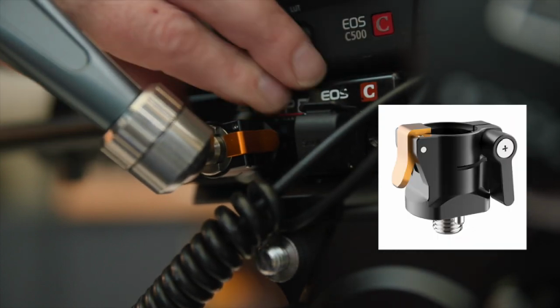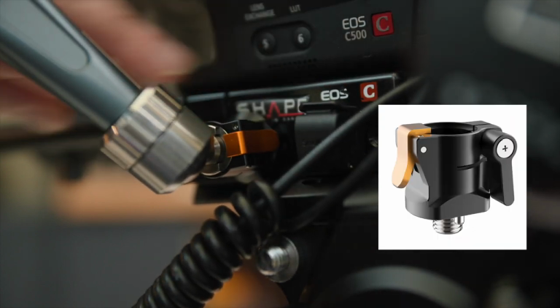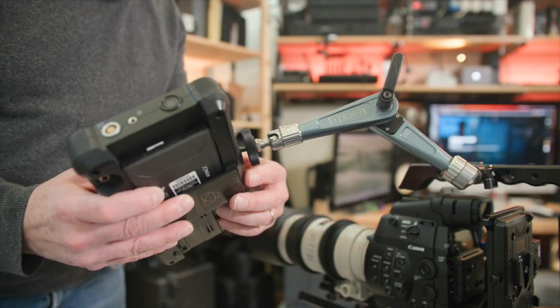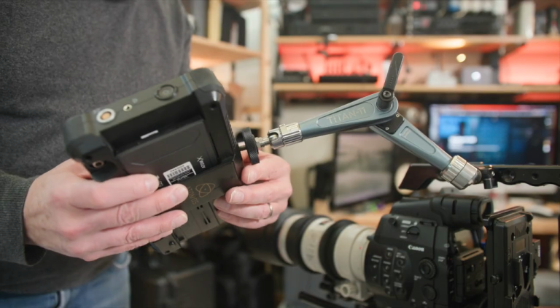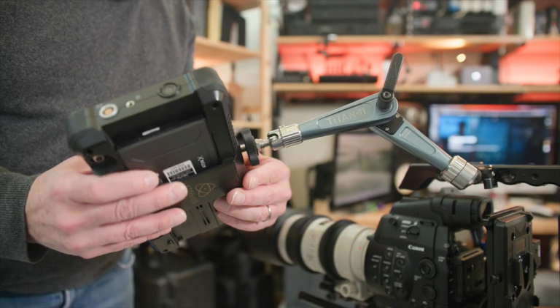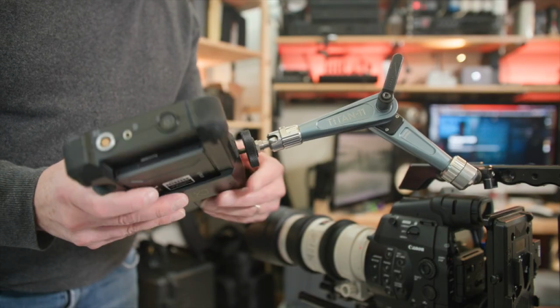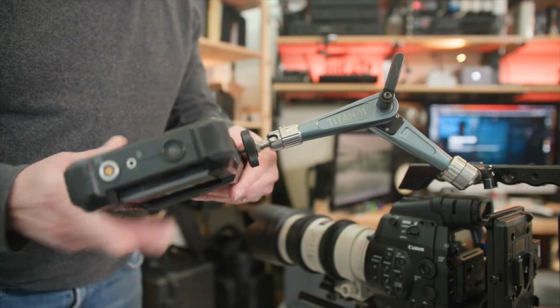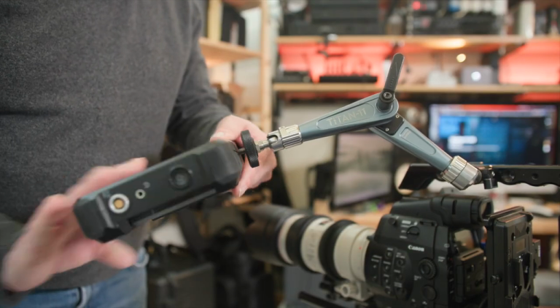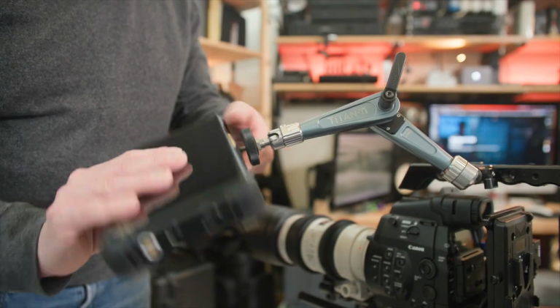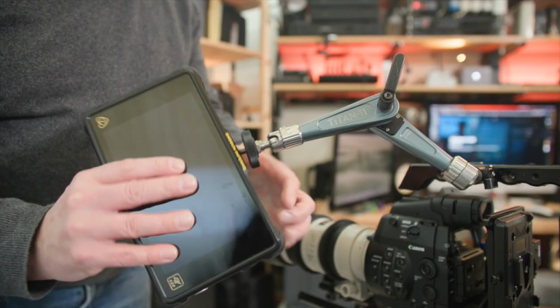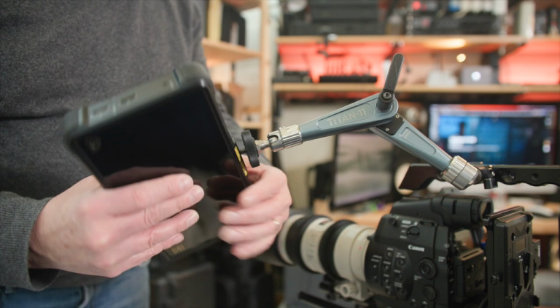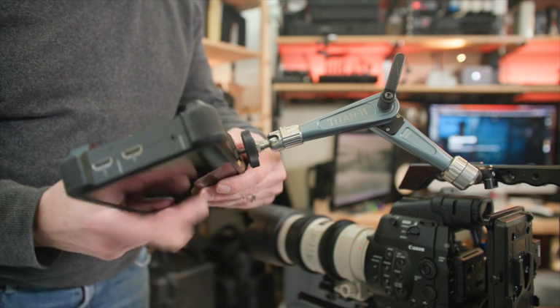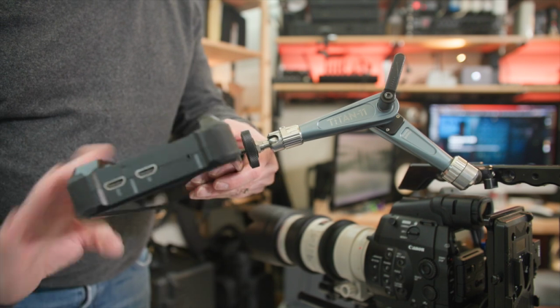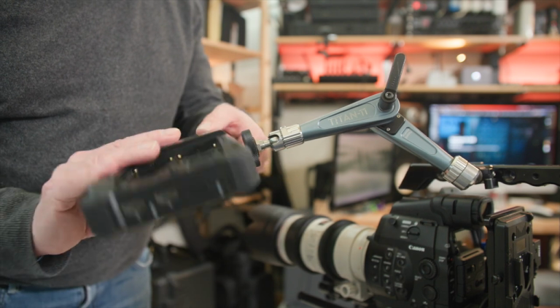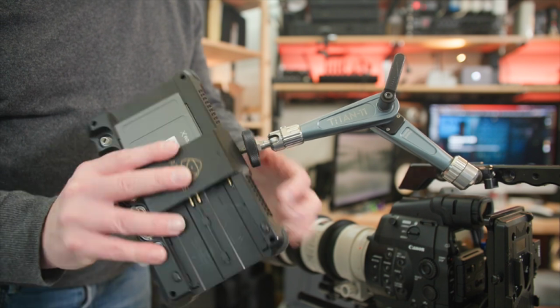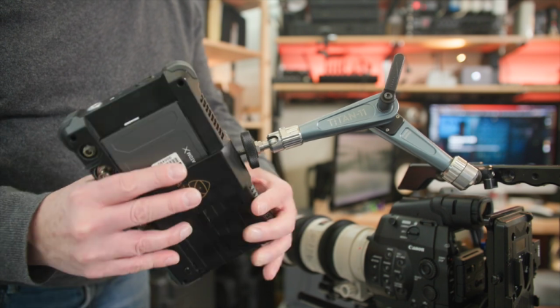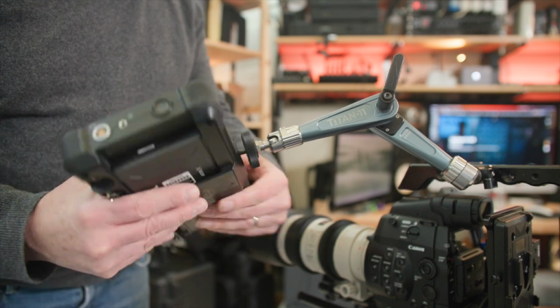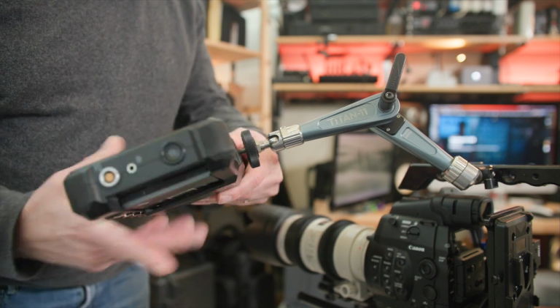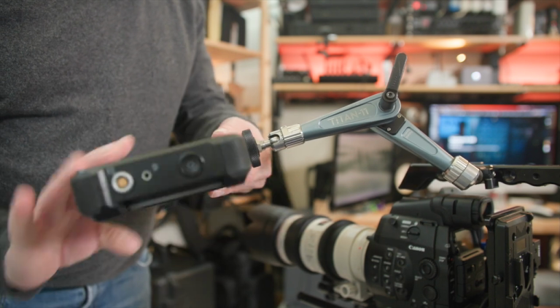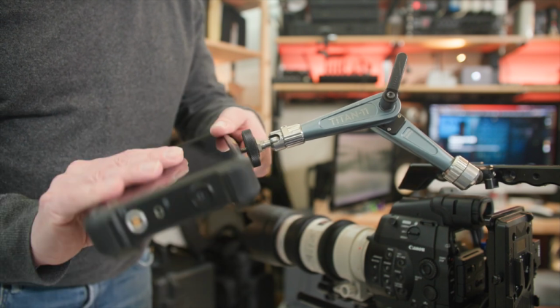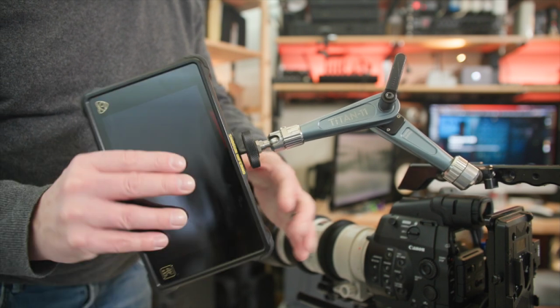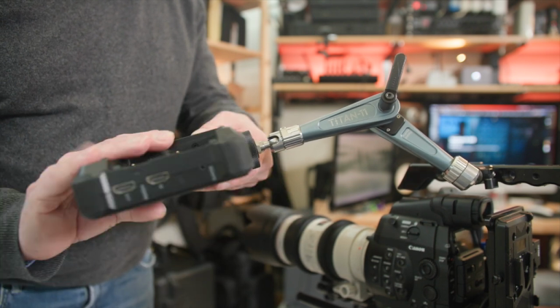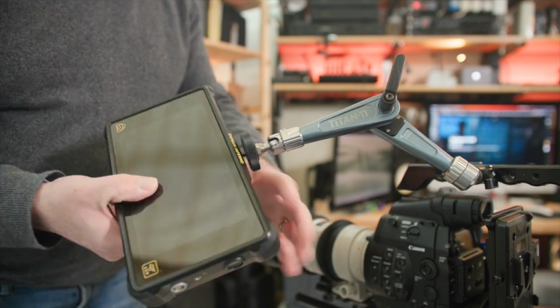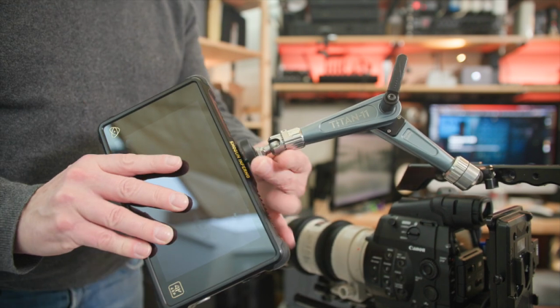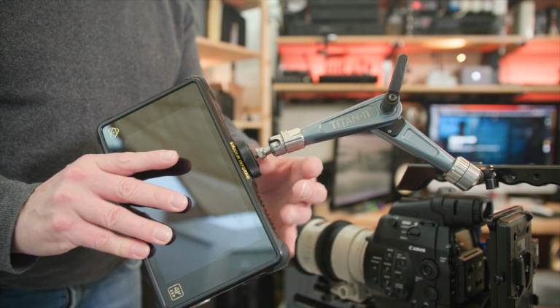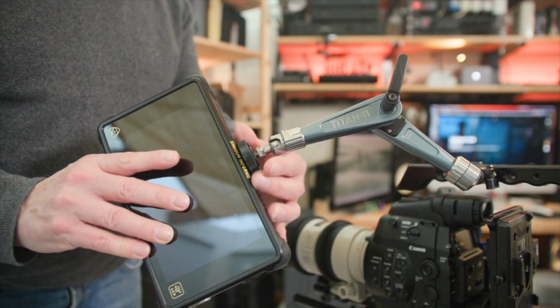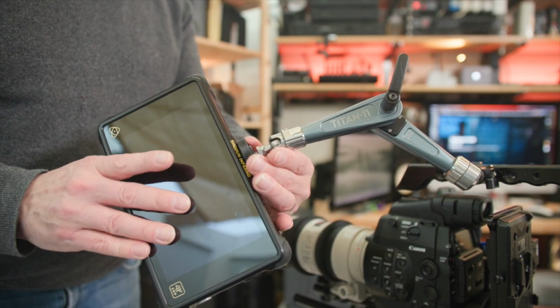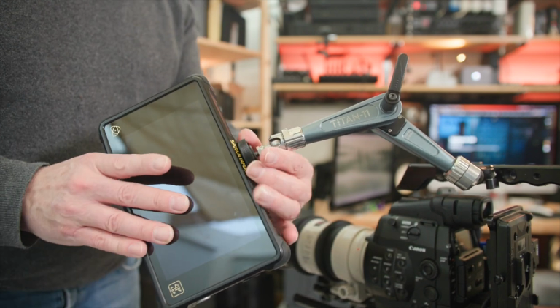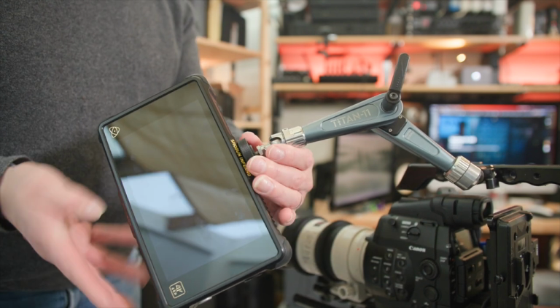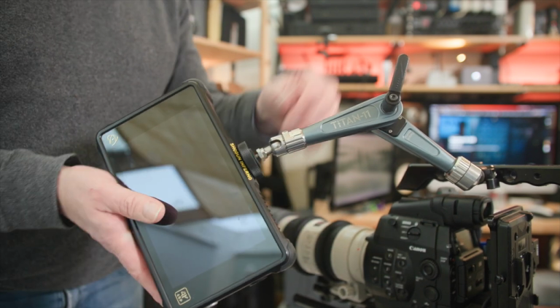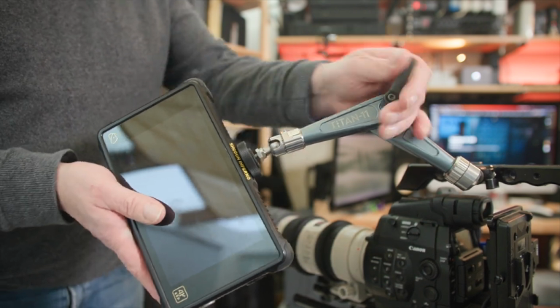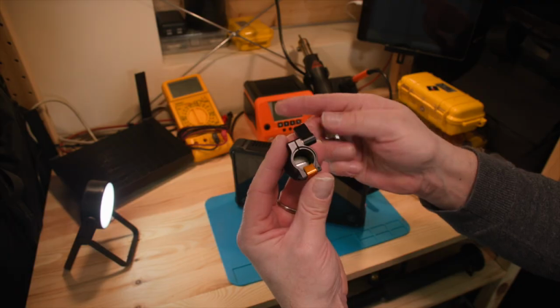So I don't have to do this, I'm going to fit a rod to this end of the Titan Arm and a receiver to my monitor.